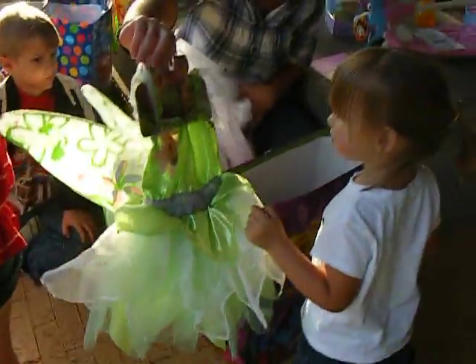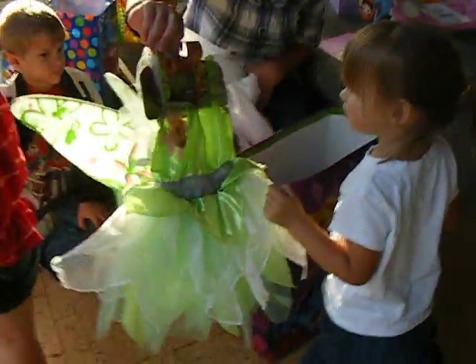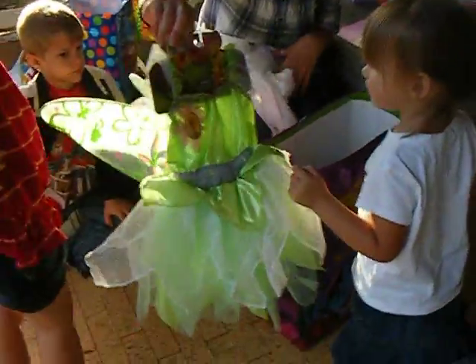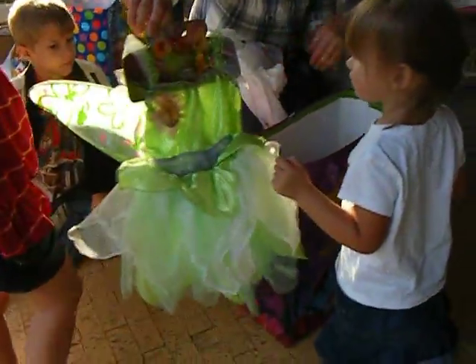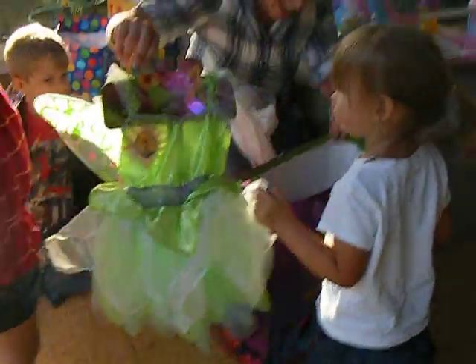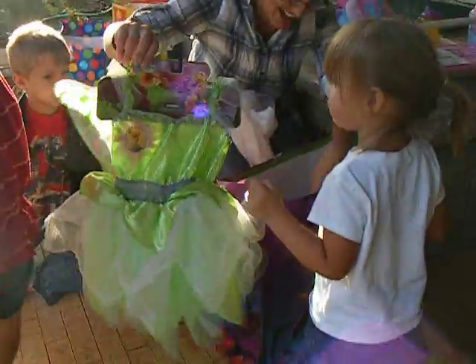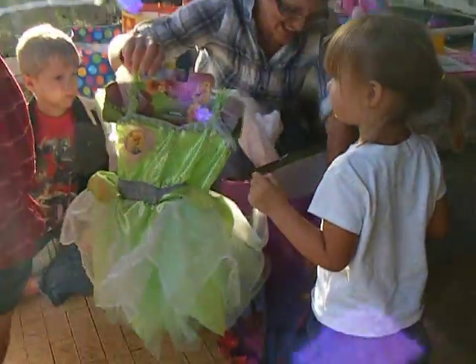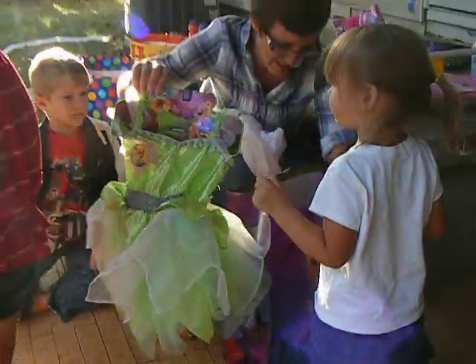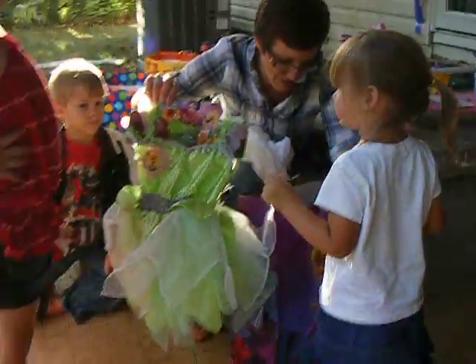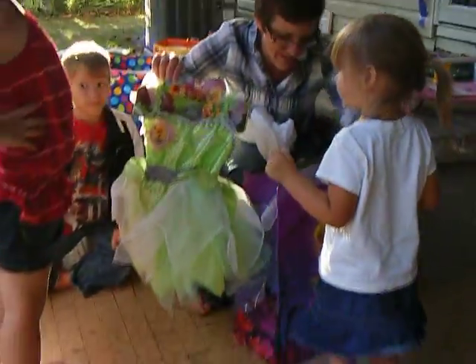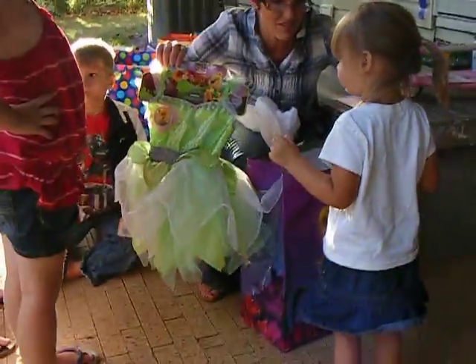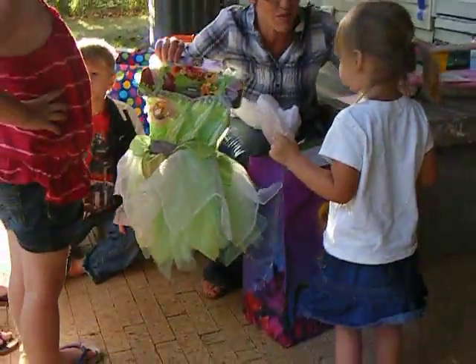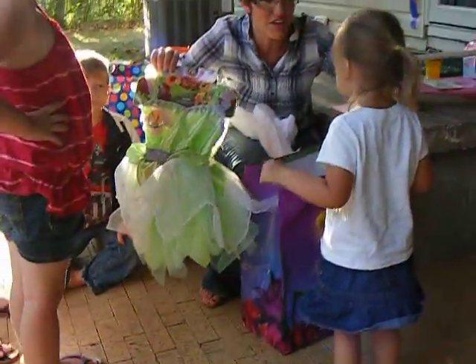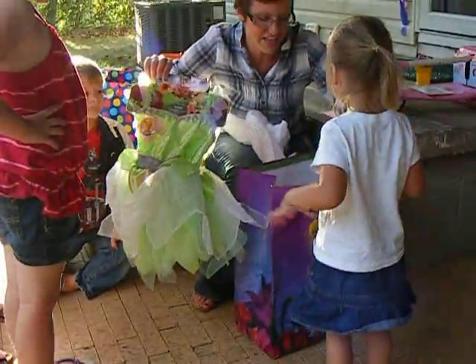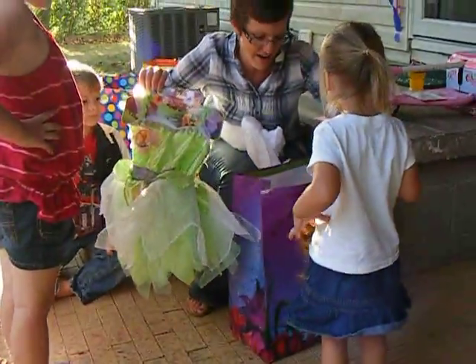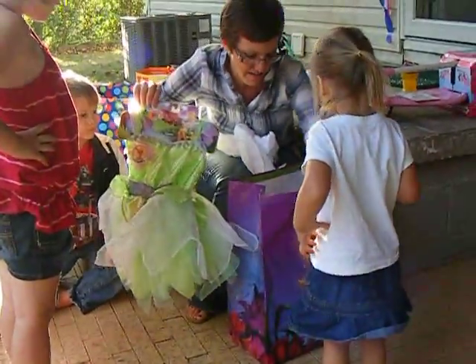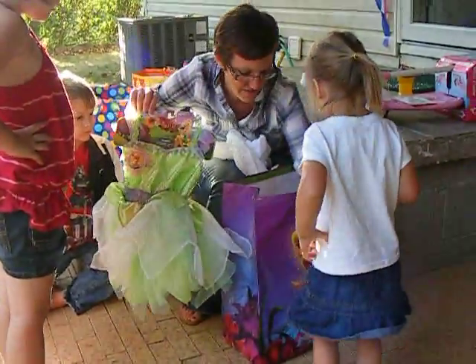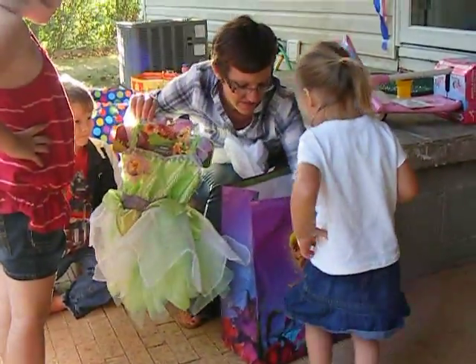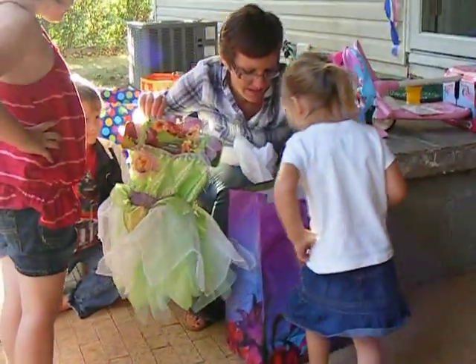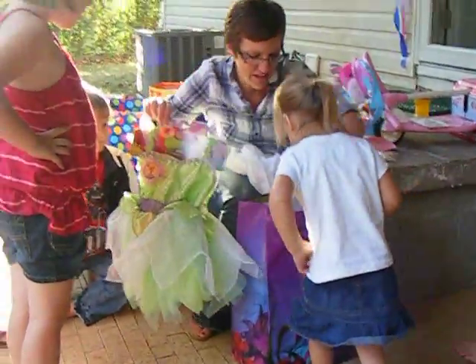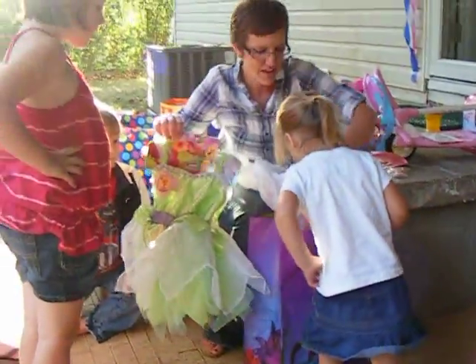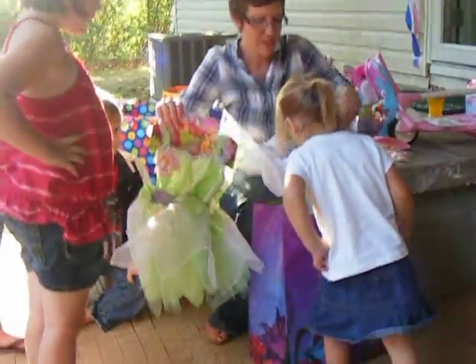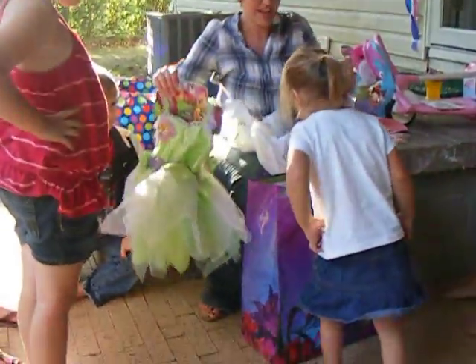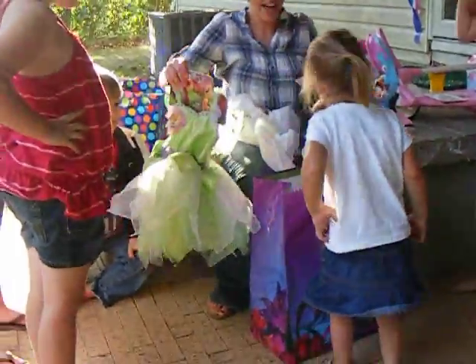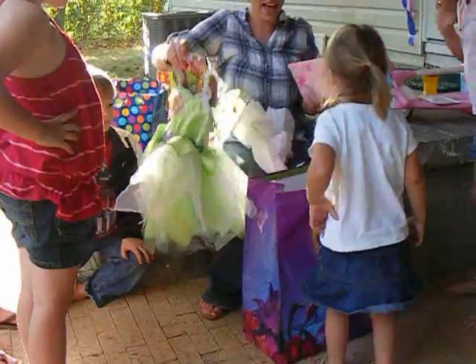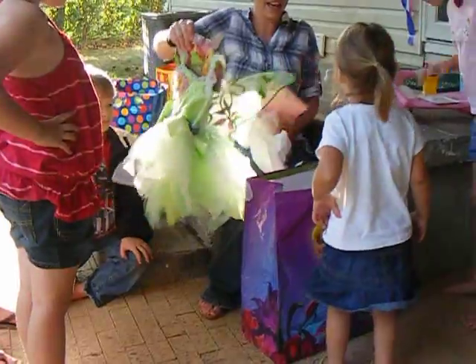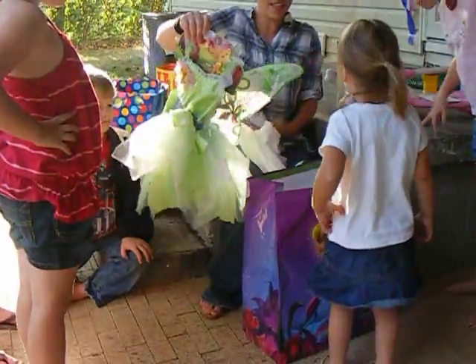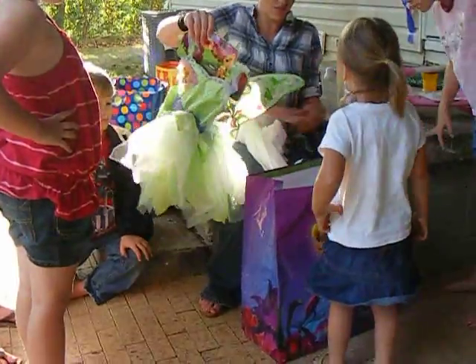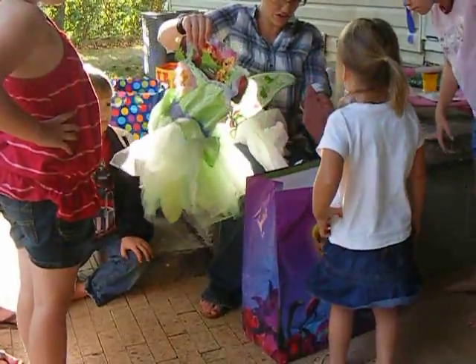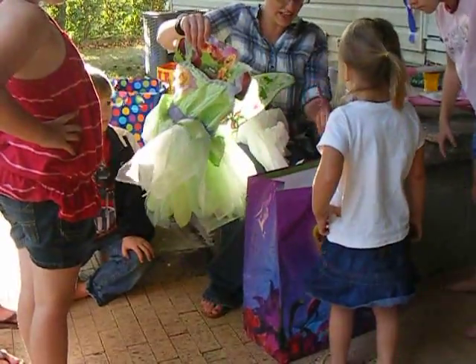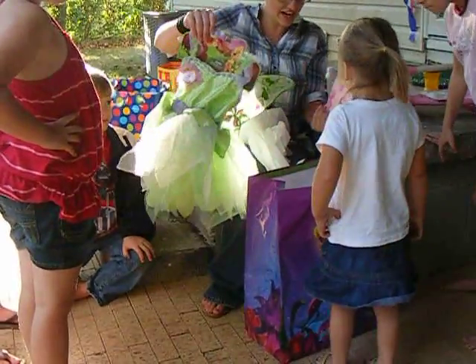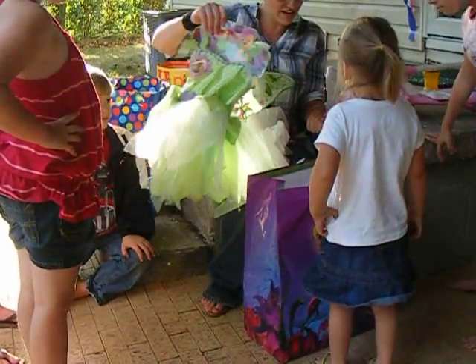Look at that! Look what else. There's more in there. This one? Yes! Well look in there.